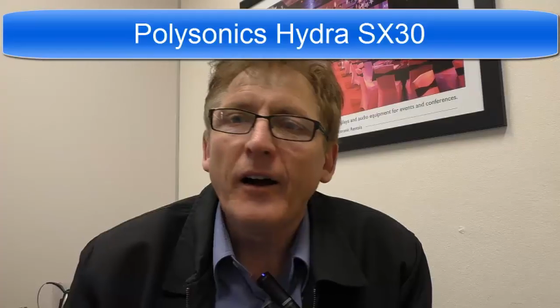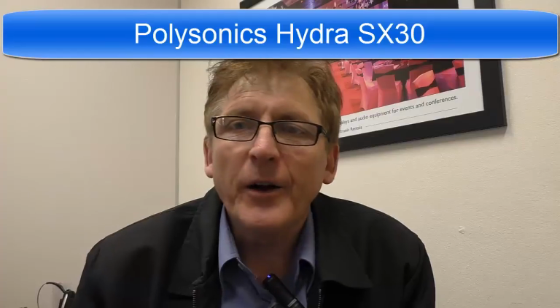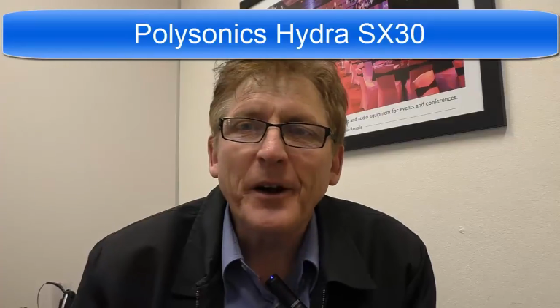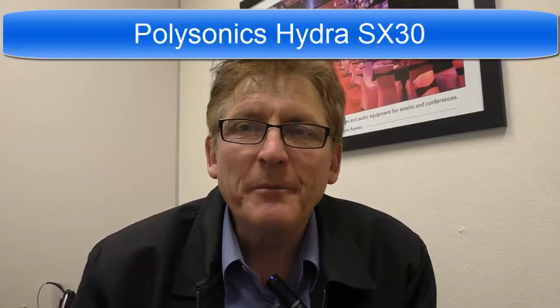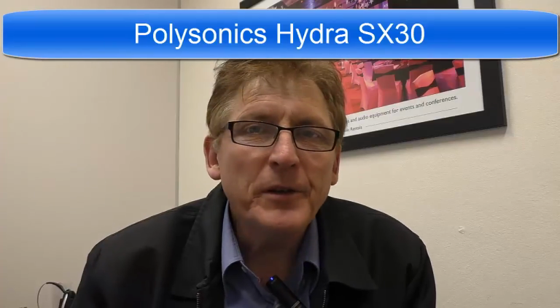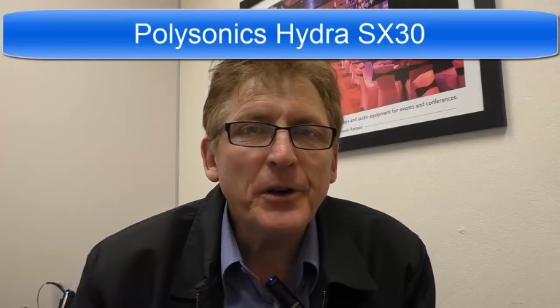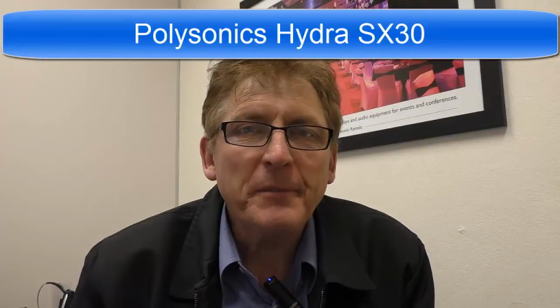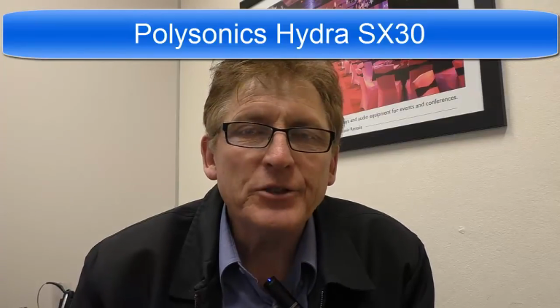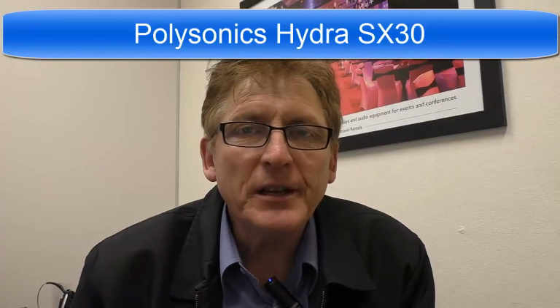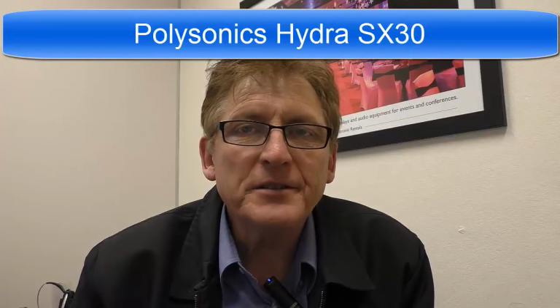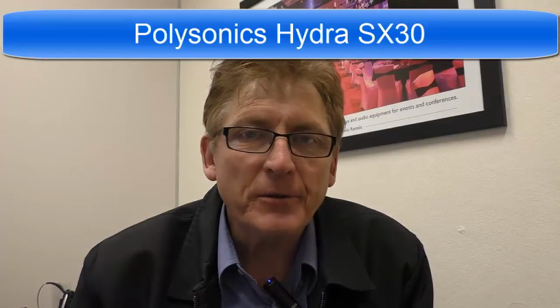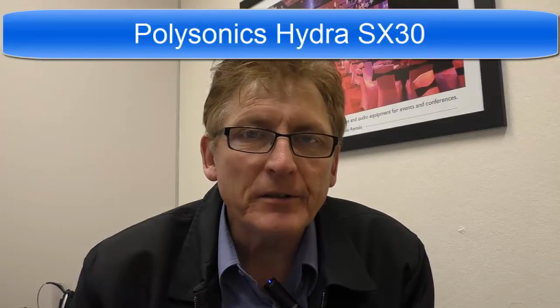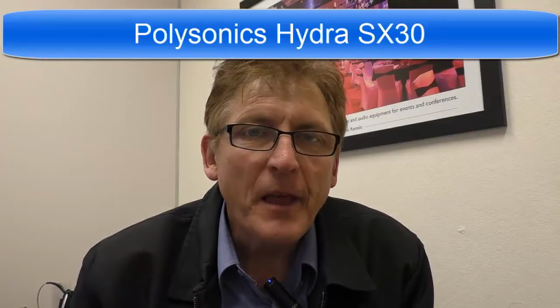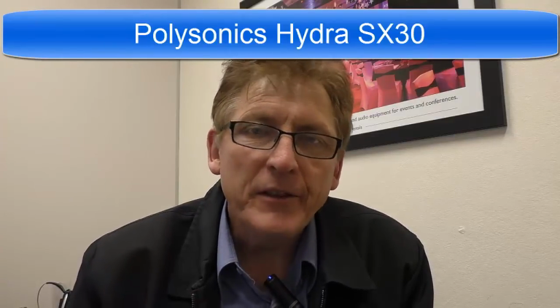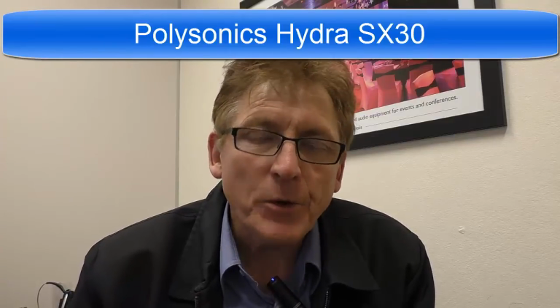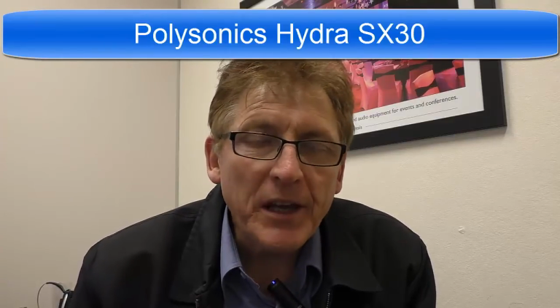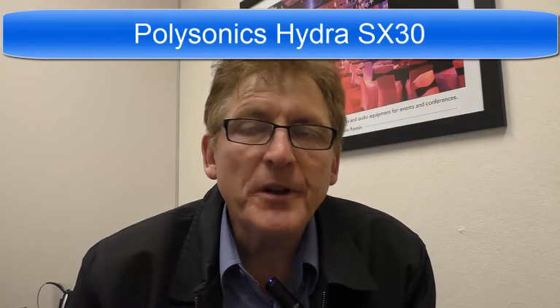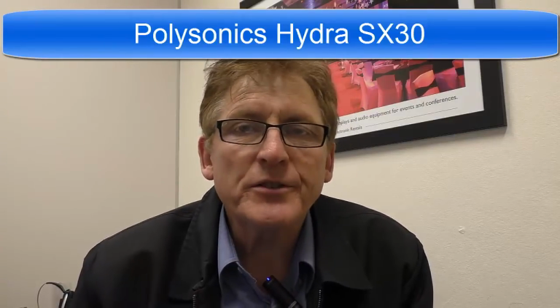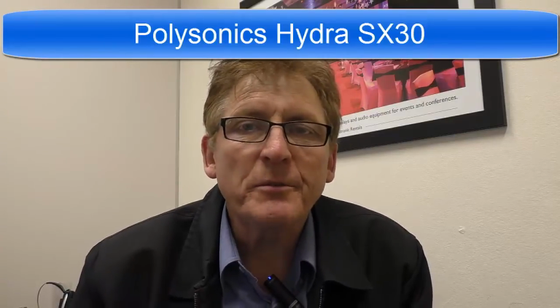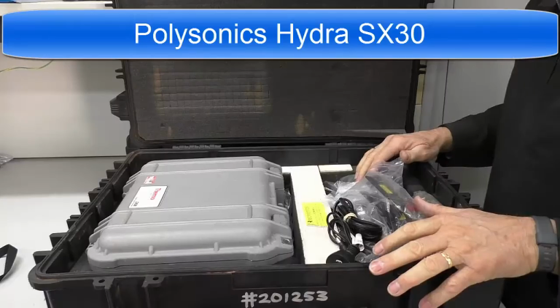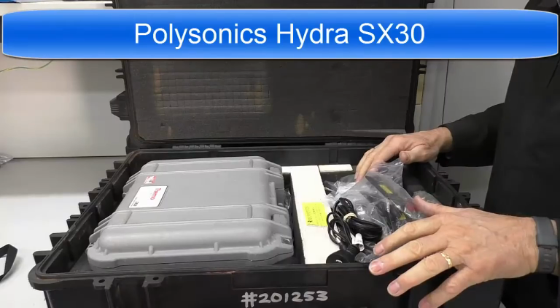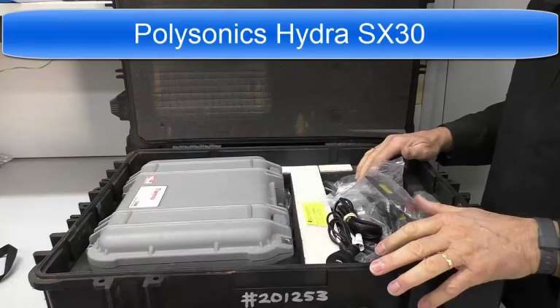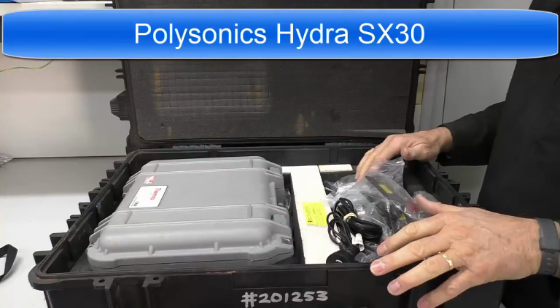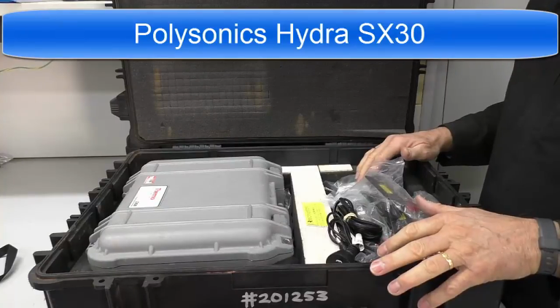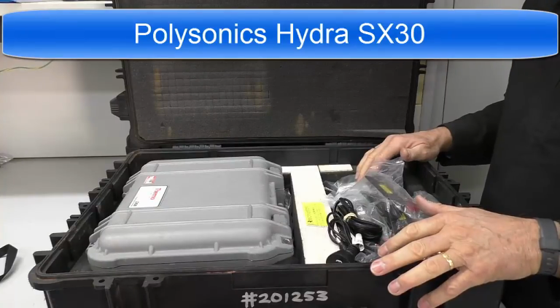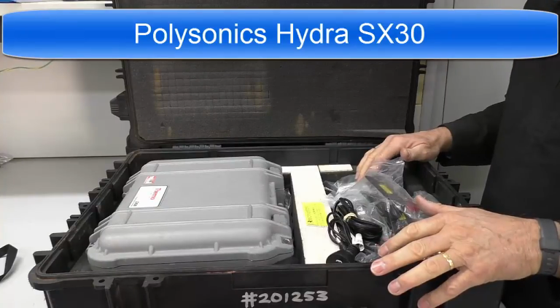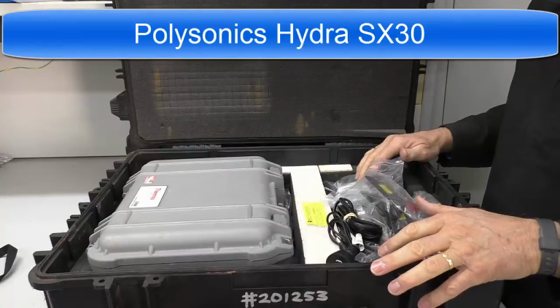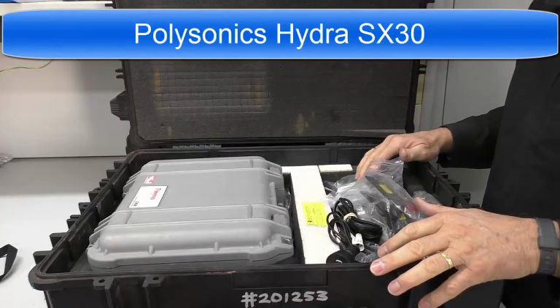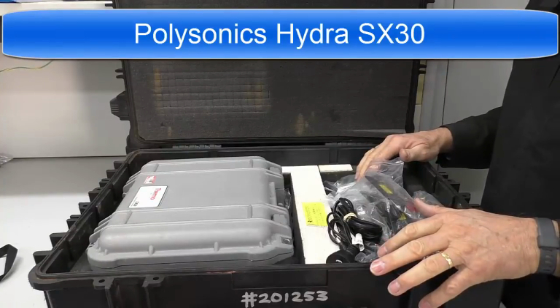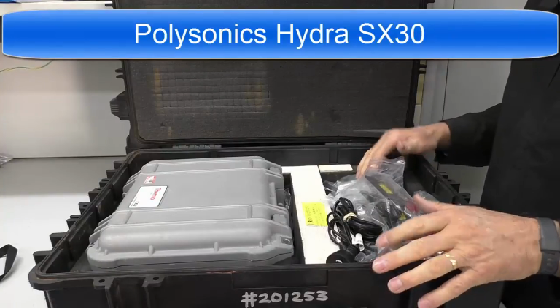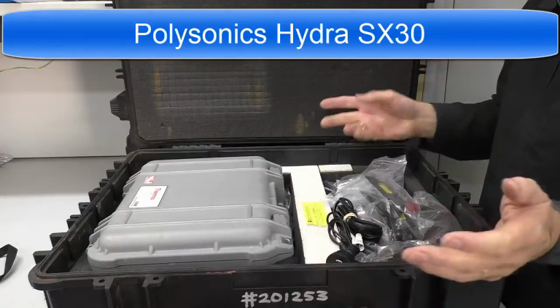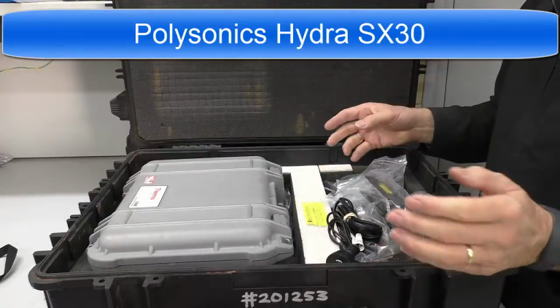Hi, I'm Graeme Murphy, a product manager here at TechRantles. This is a quick introduction to the Polysonics Hydra SX30 kit as supplied by TechRantles.